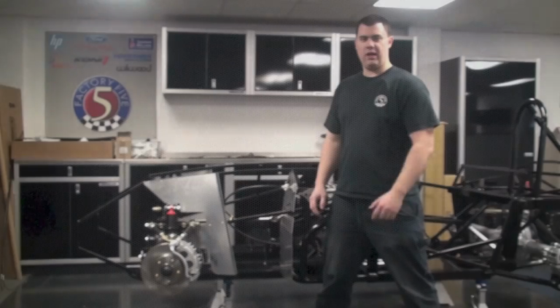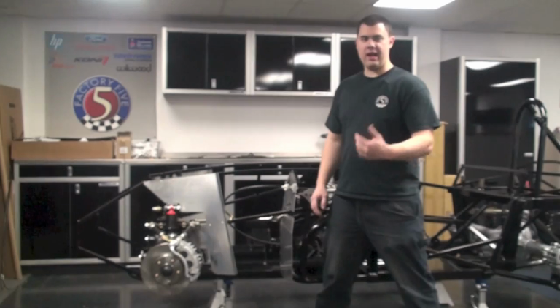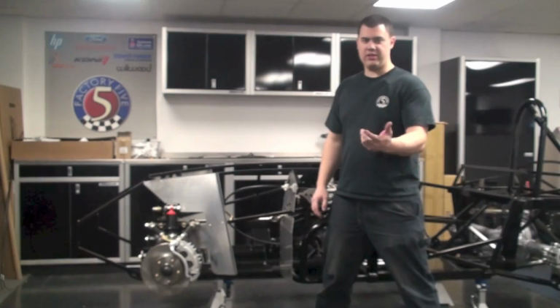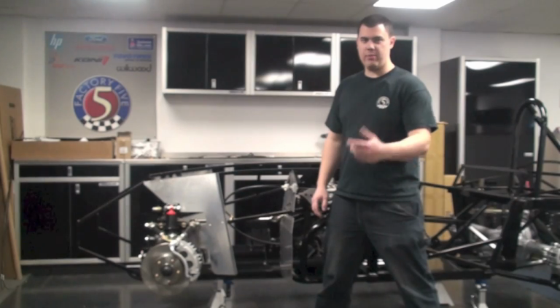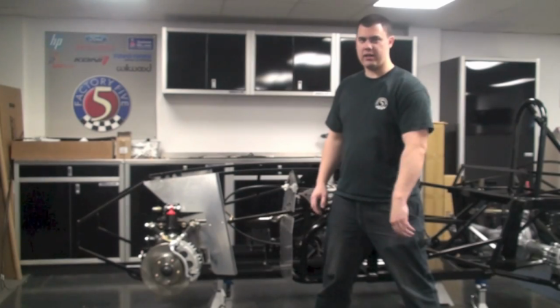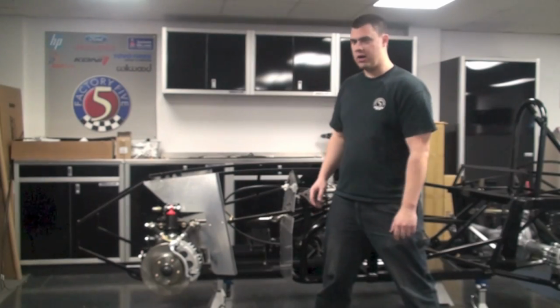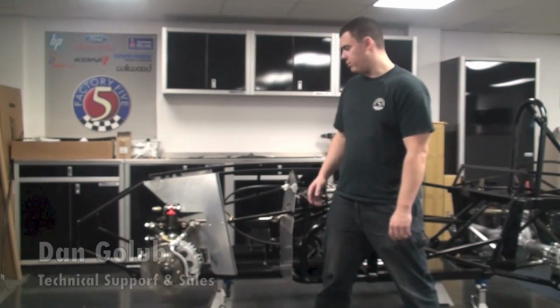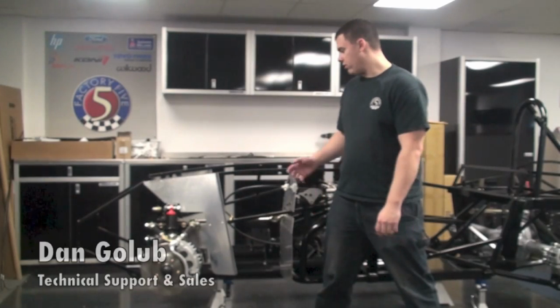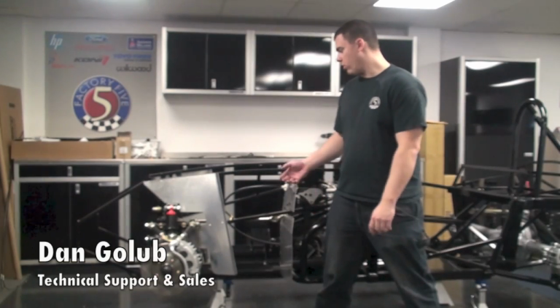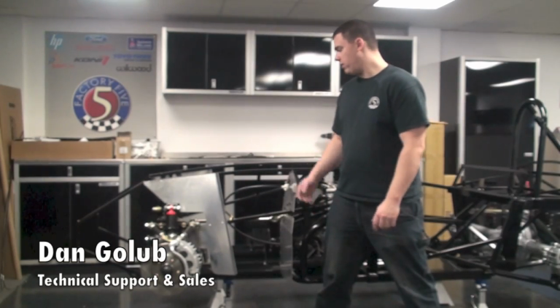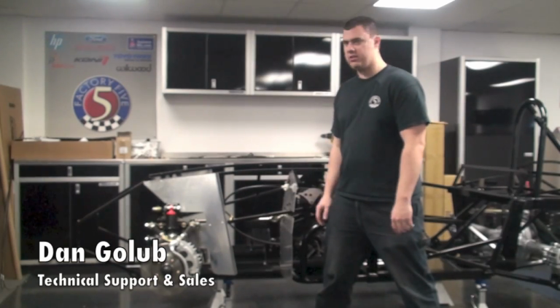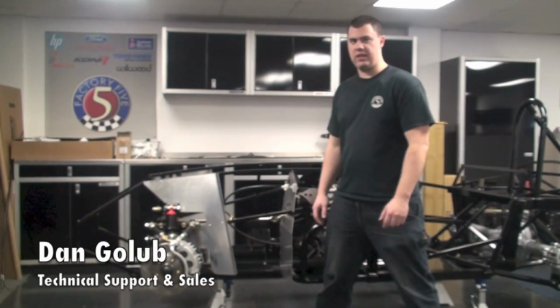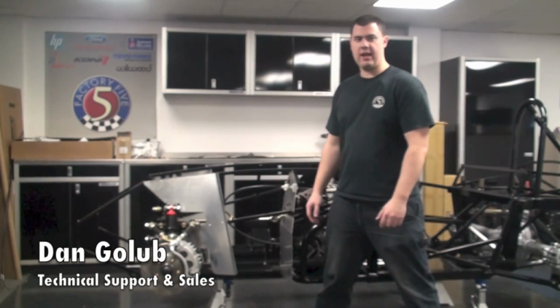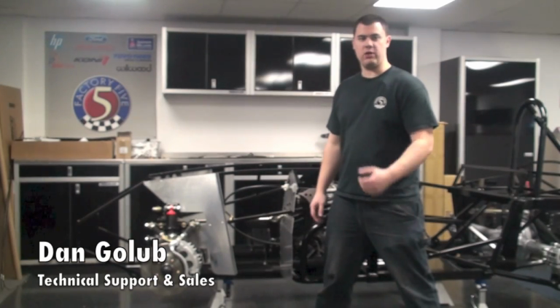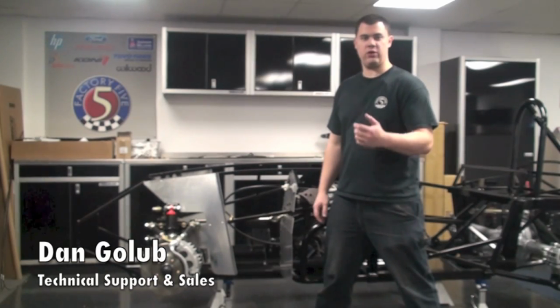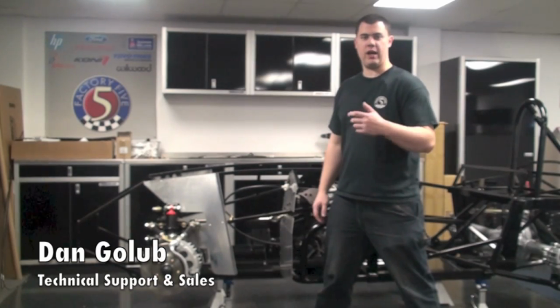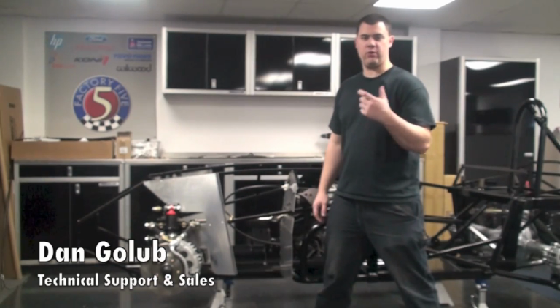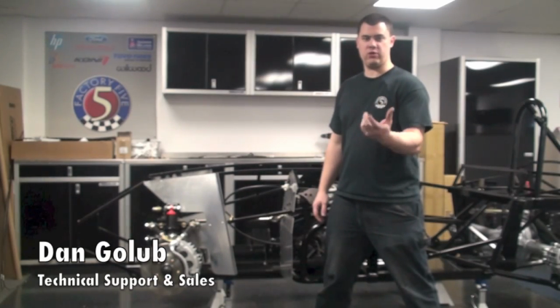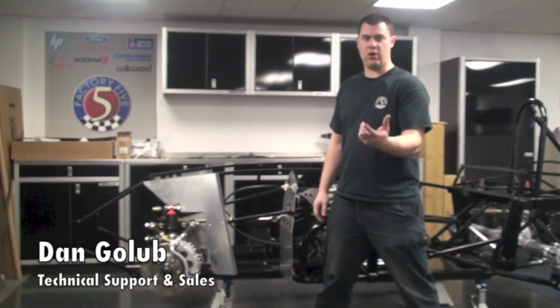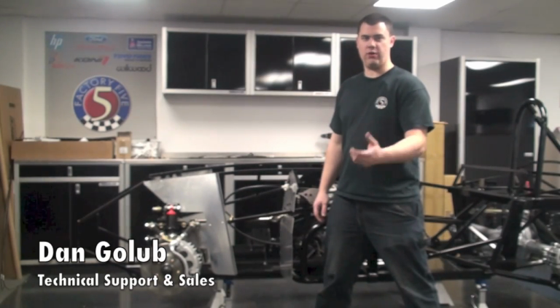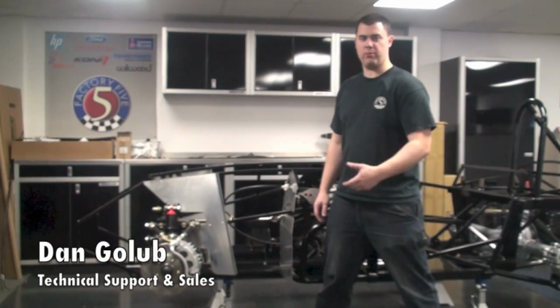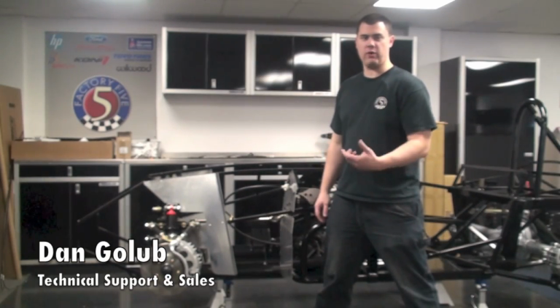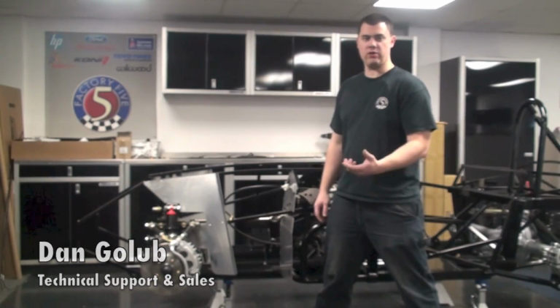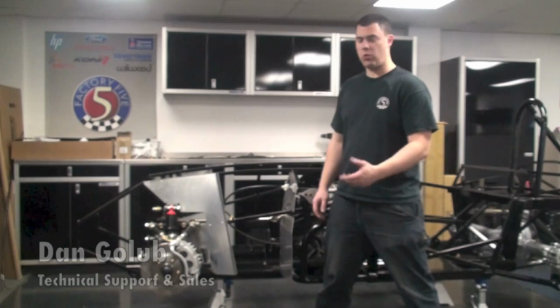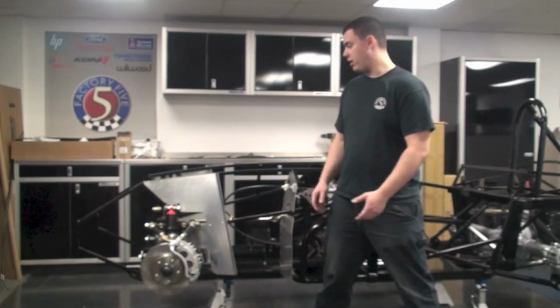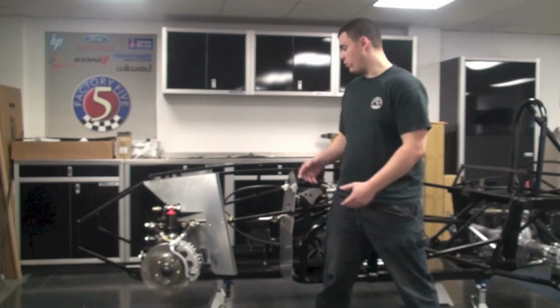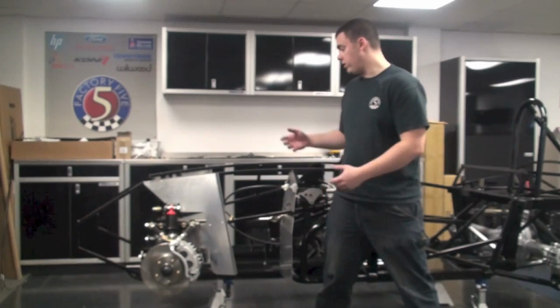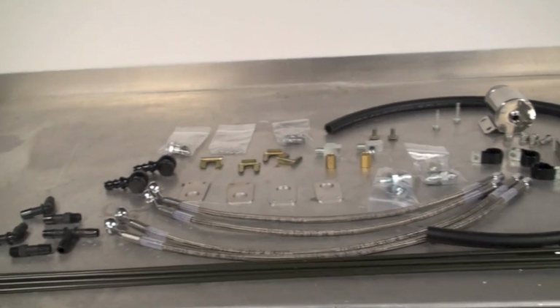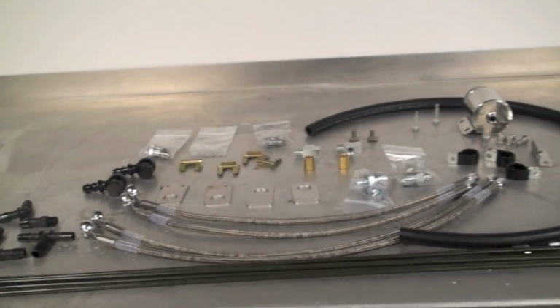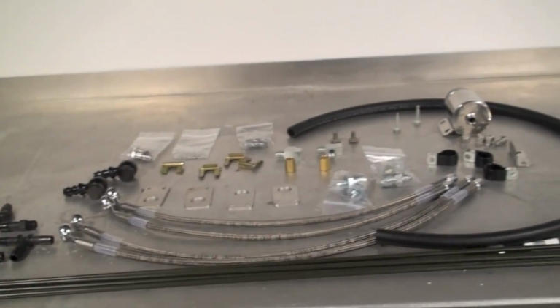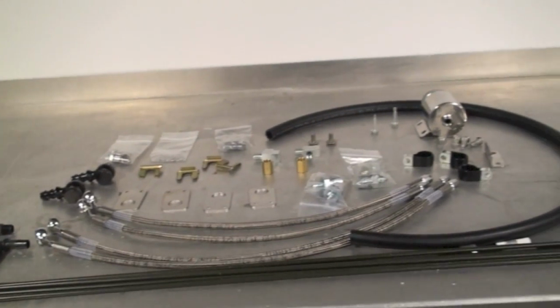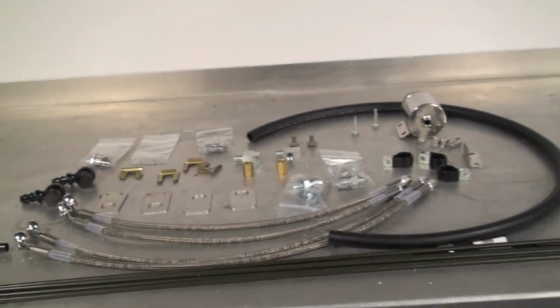Hey guys, Dan back here at the Mark IV Build. Today I'm going to show you how to install the brake reservoir as well as run your brake lines.